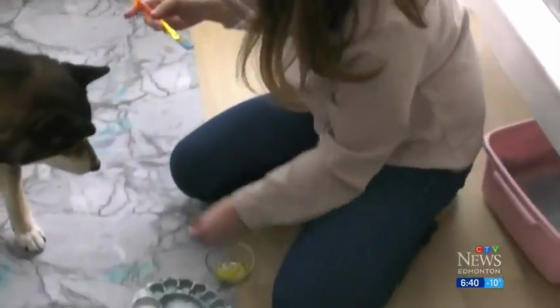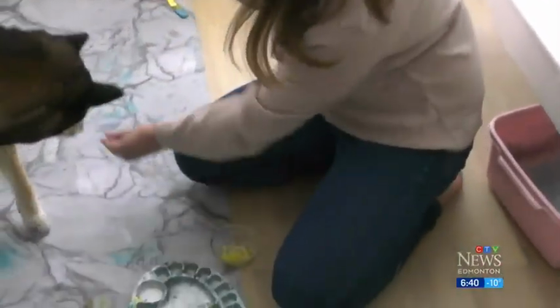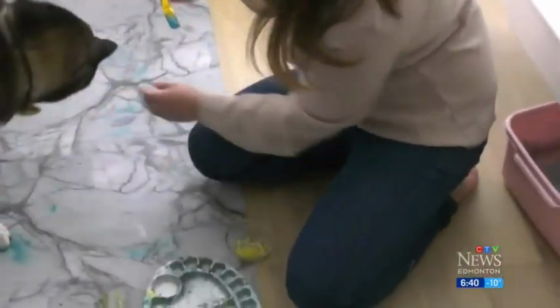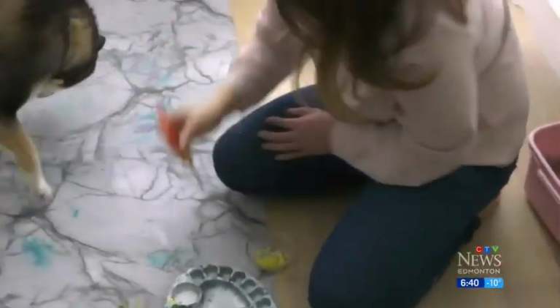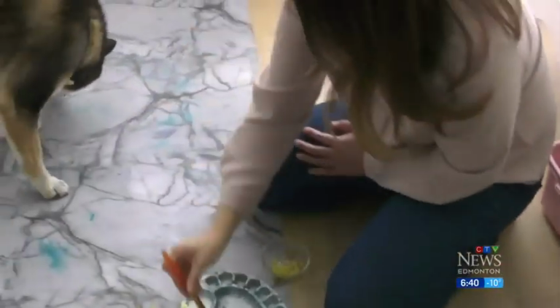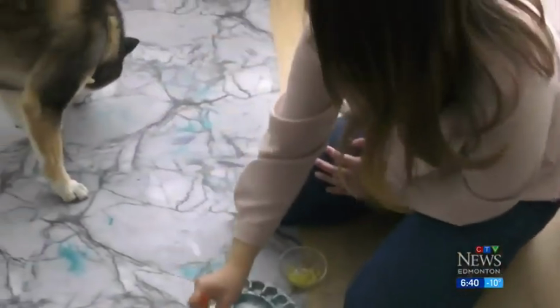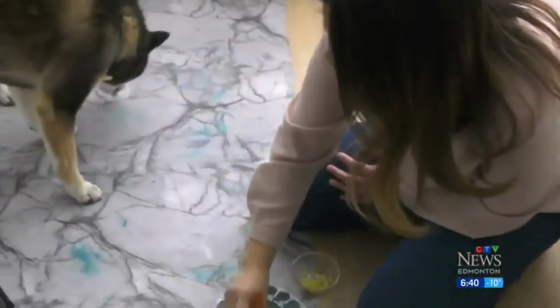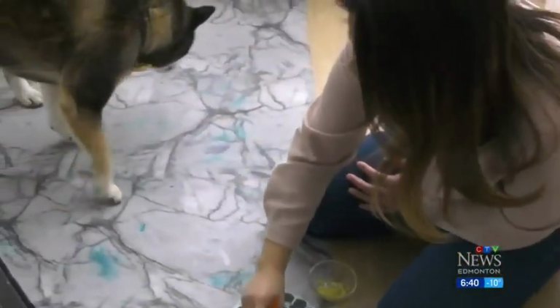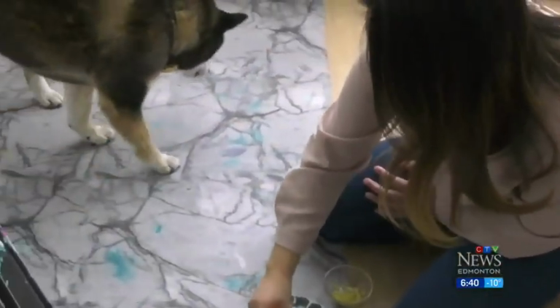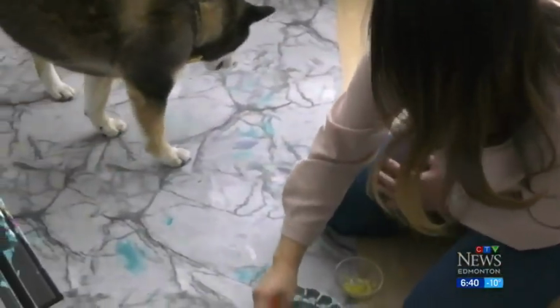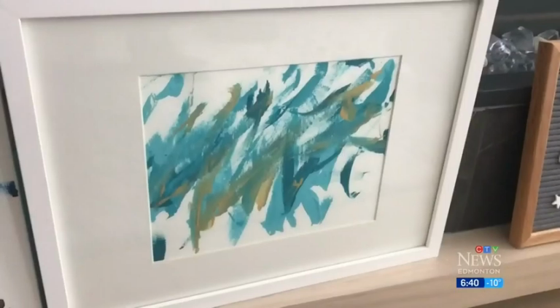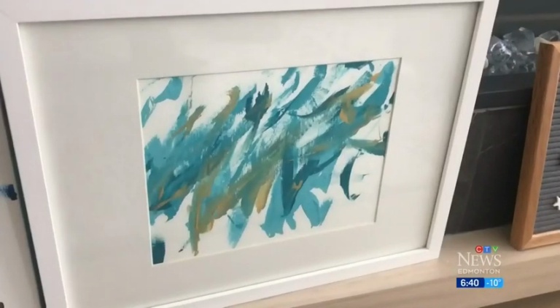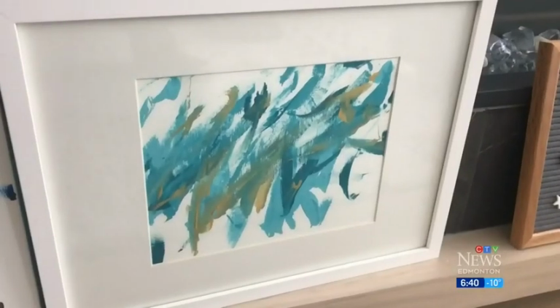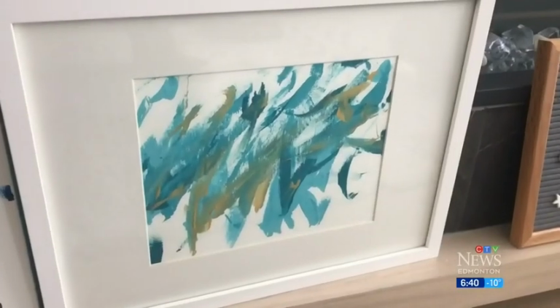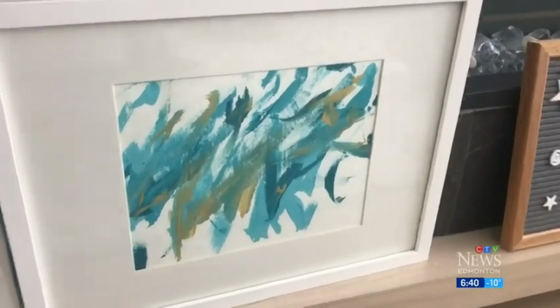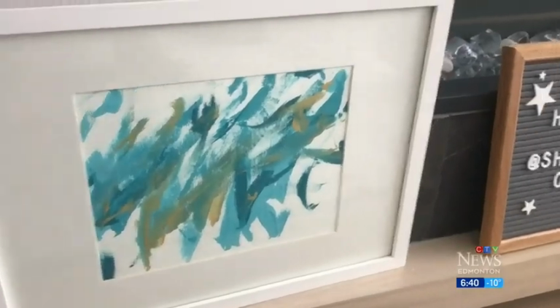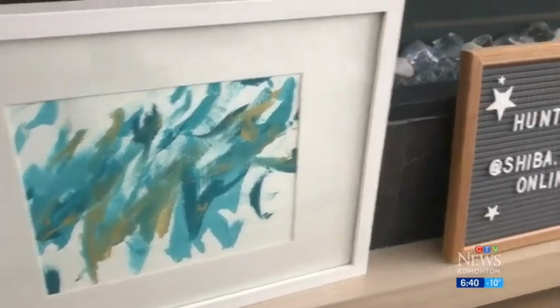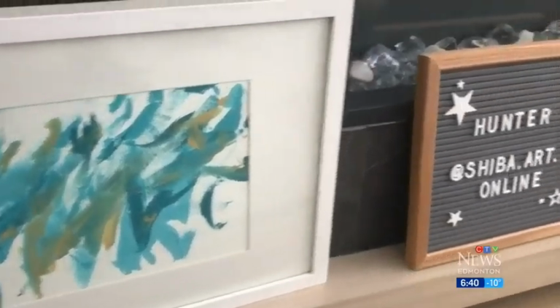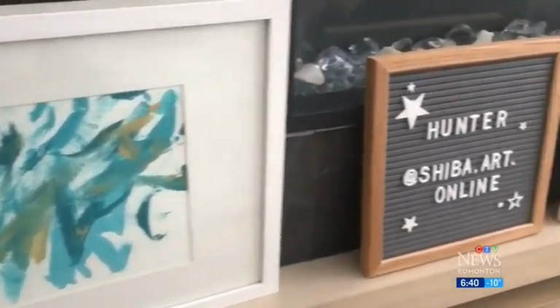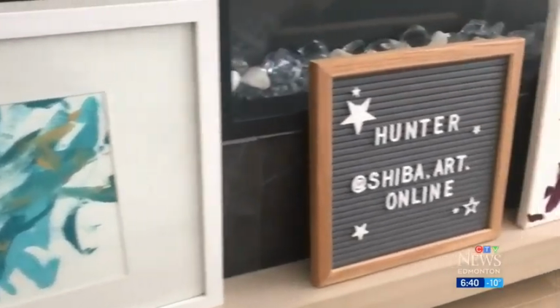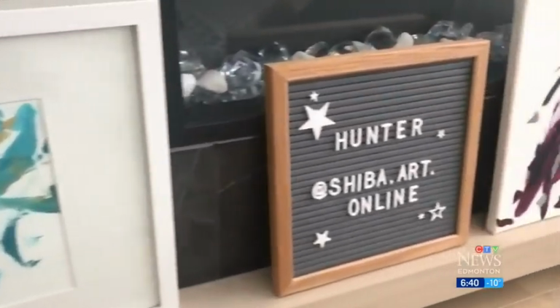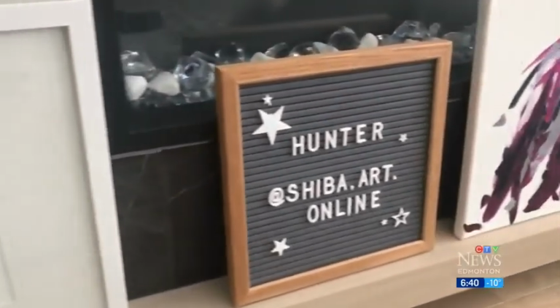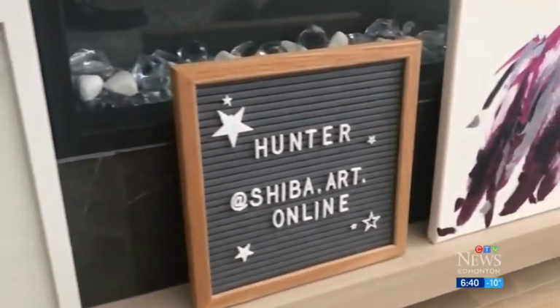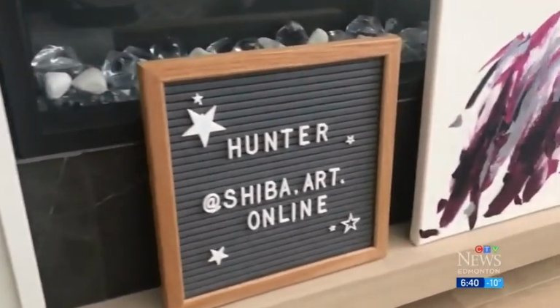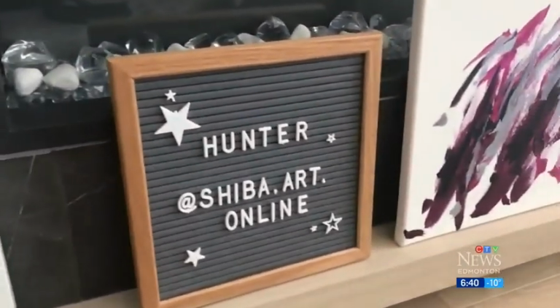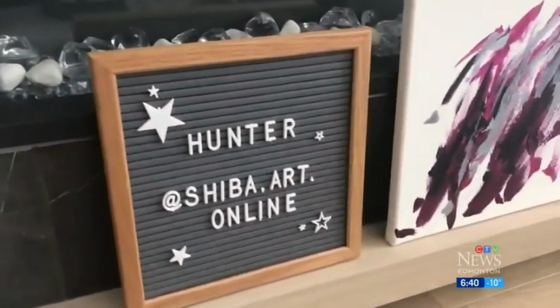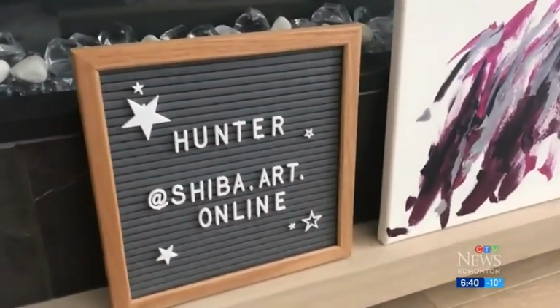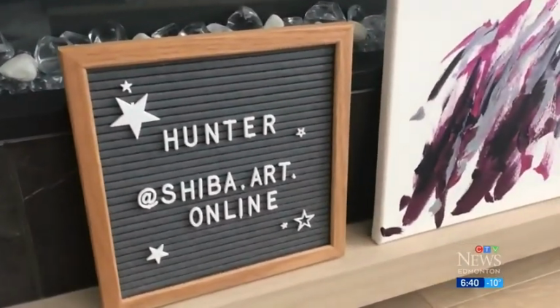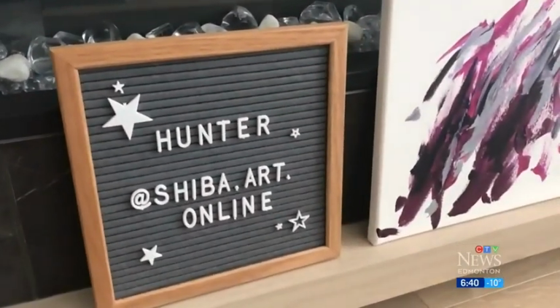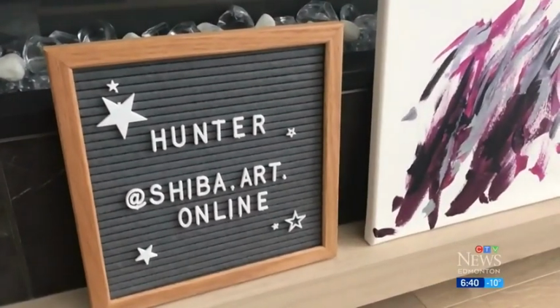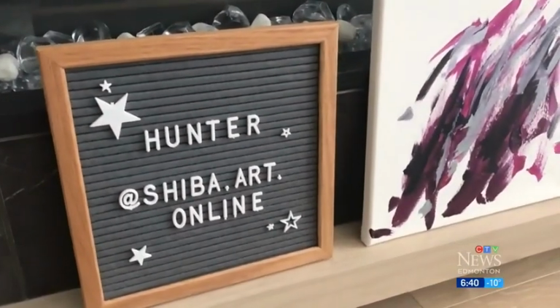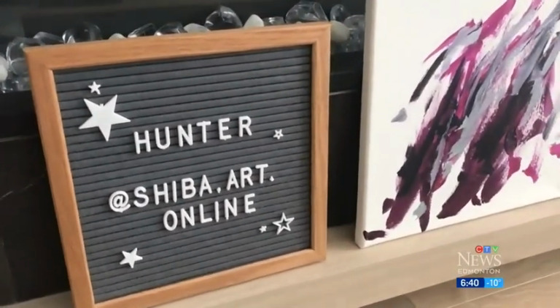Since then, owner Denise Lowe estimates her painting pooch has created around 250 pieces.